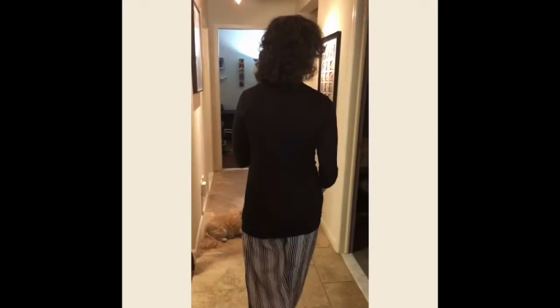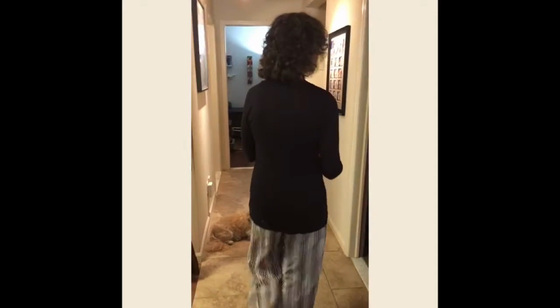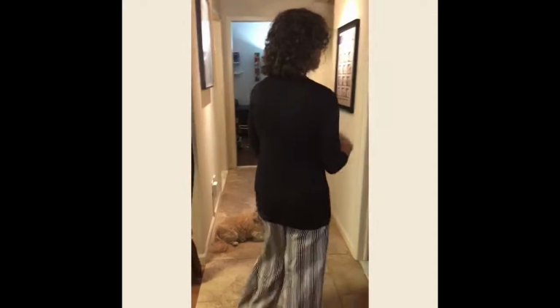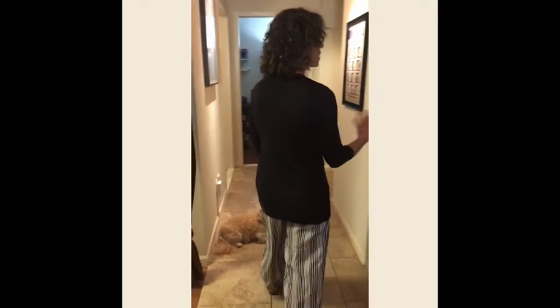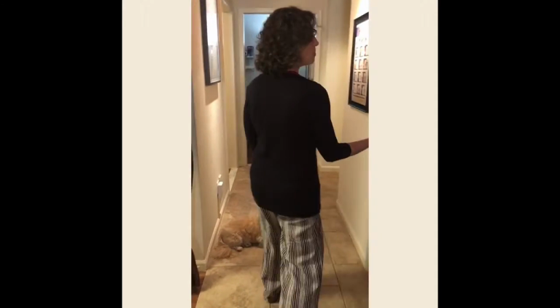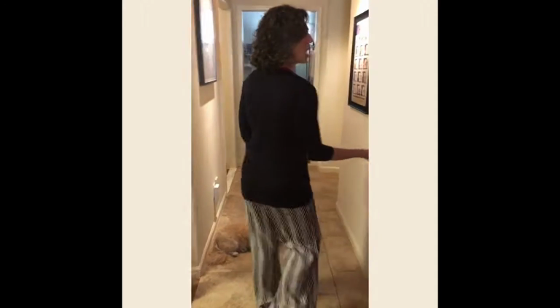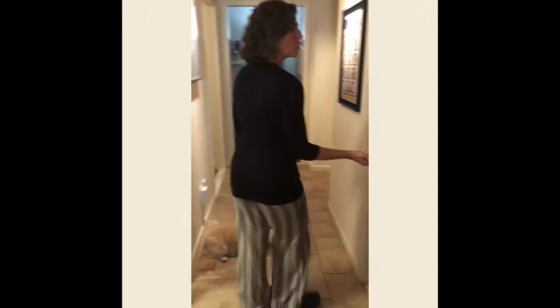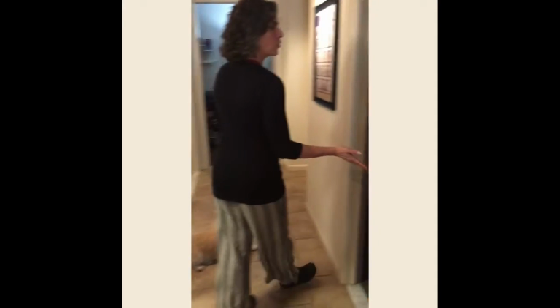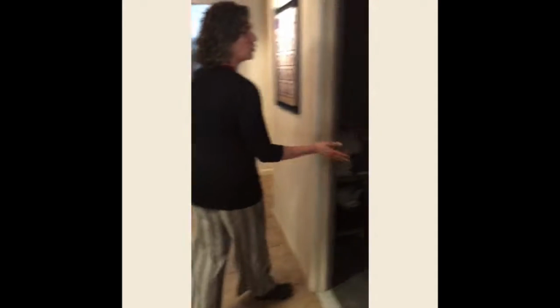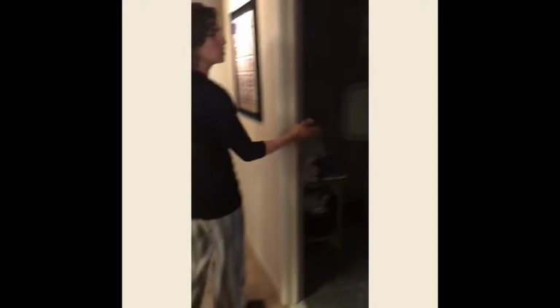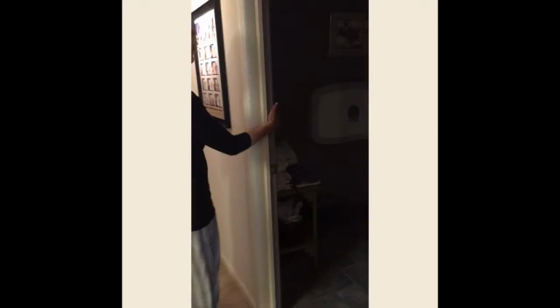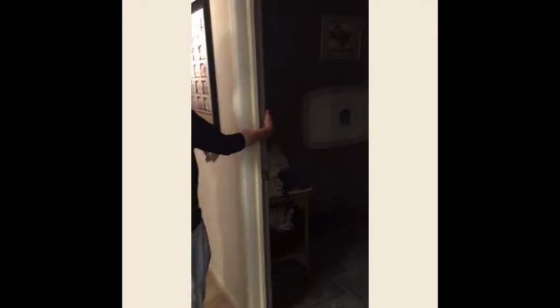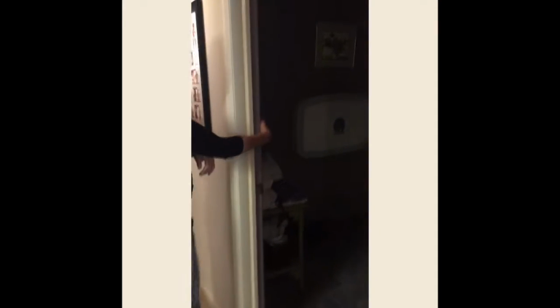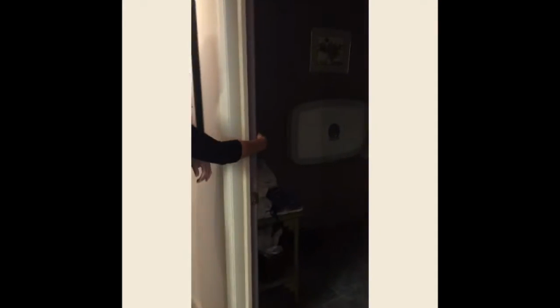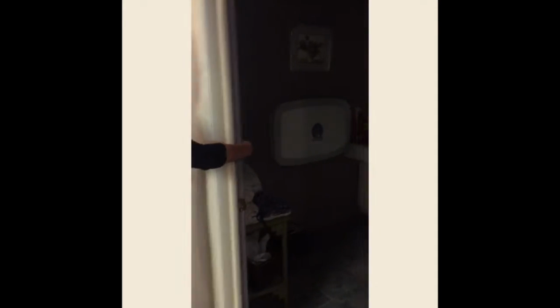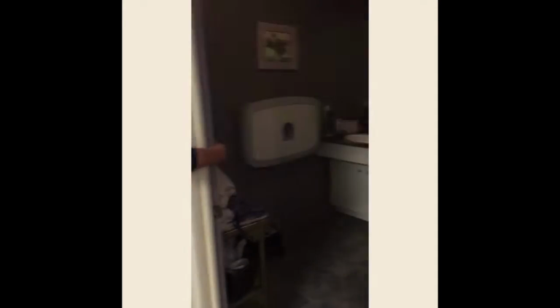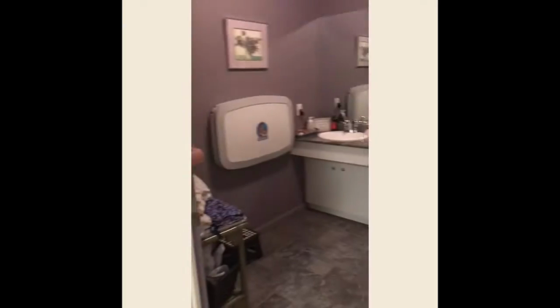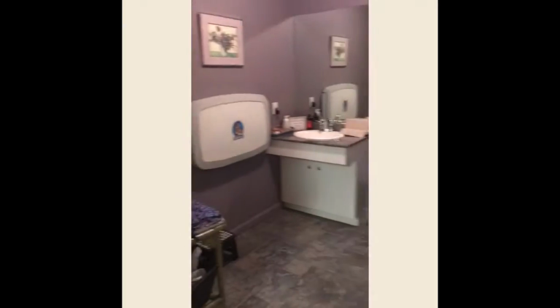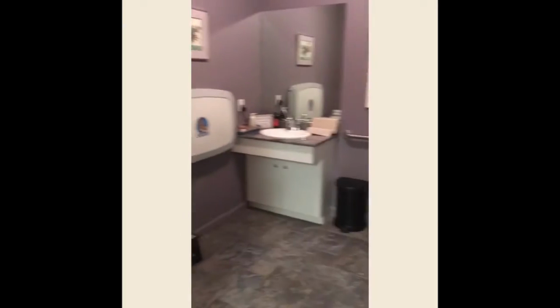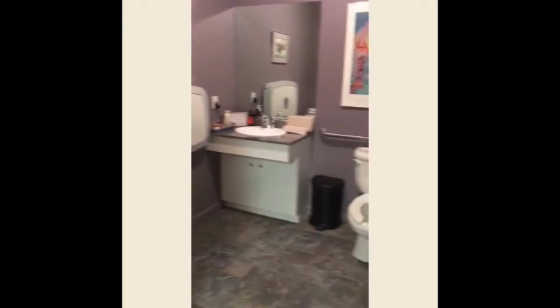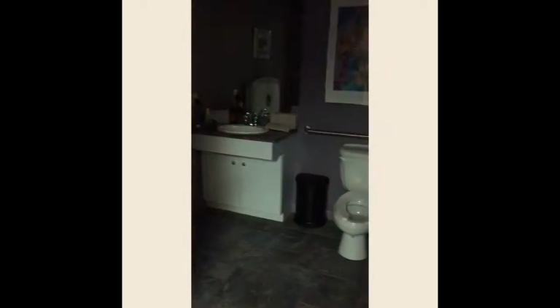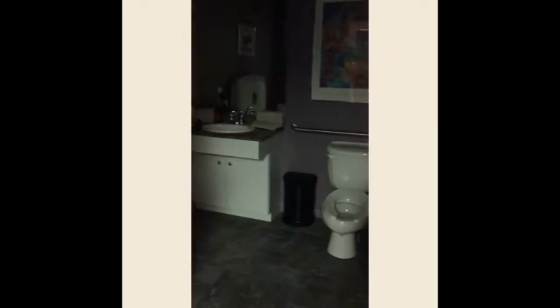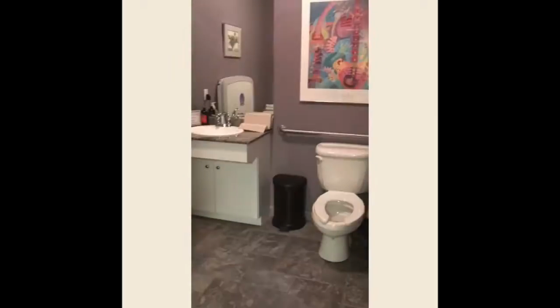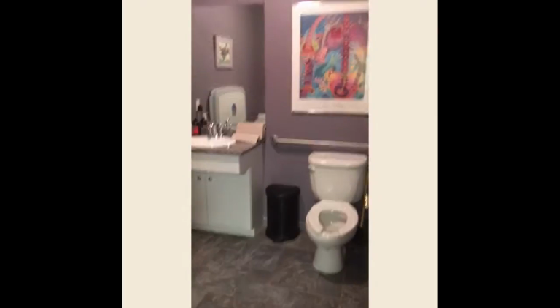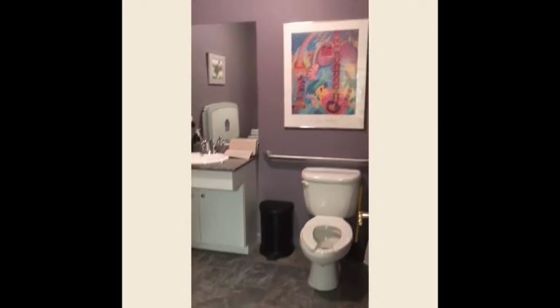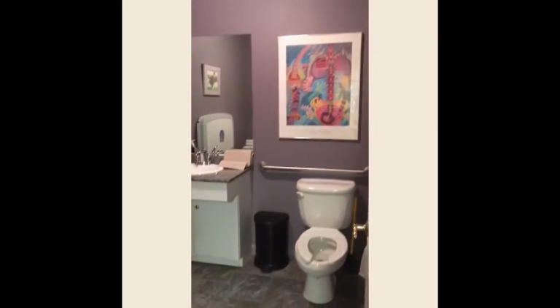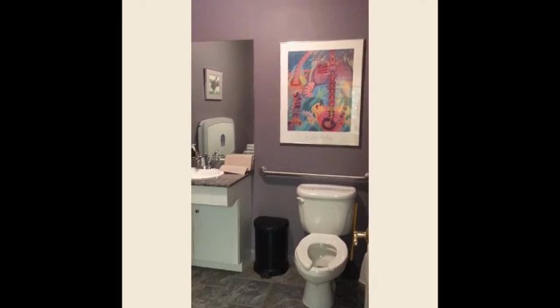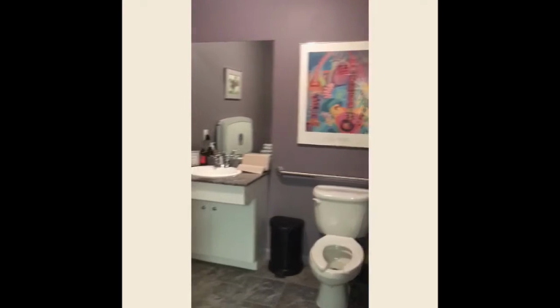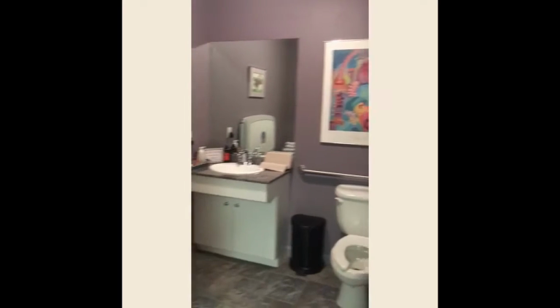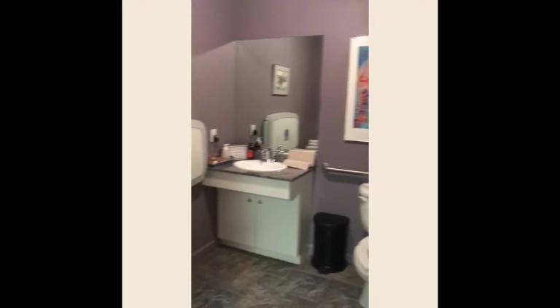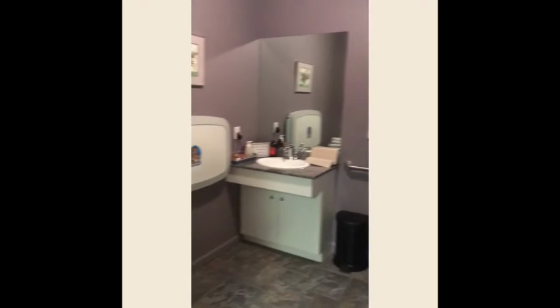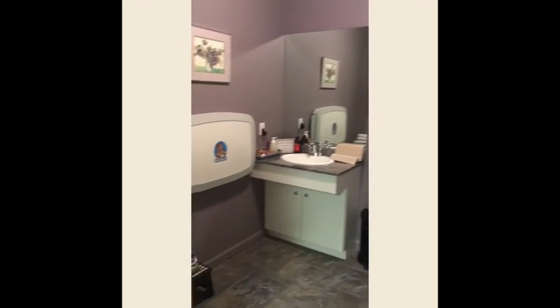You've got the bathroom, and you might need that at some point. We have a pretty purple bathroom.